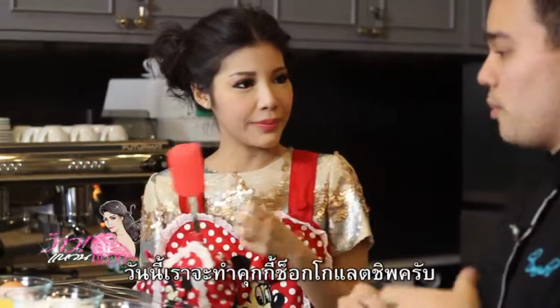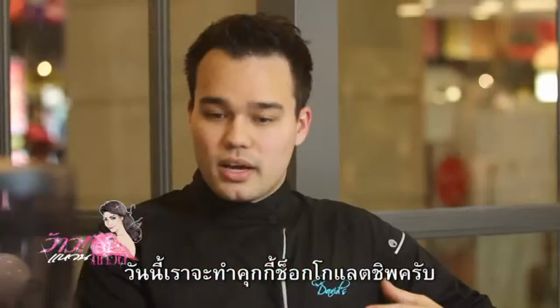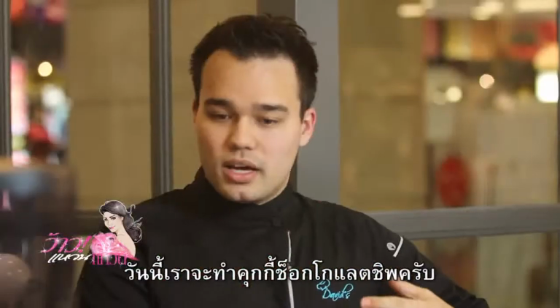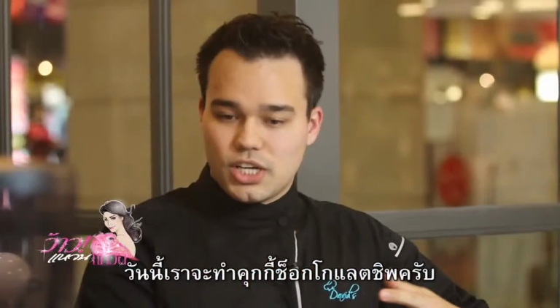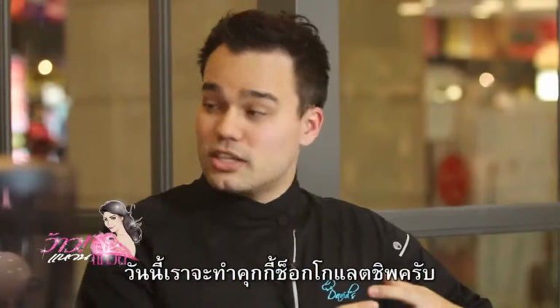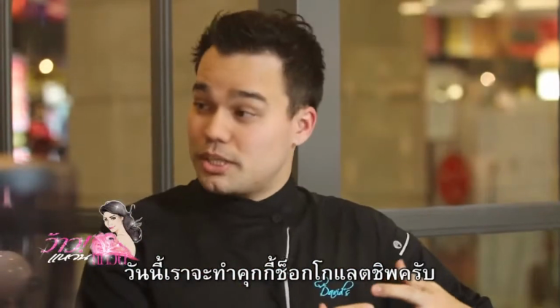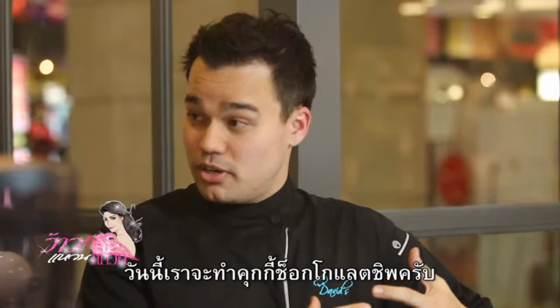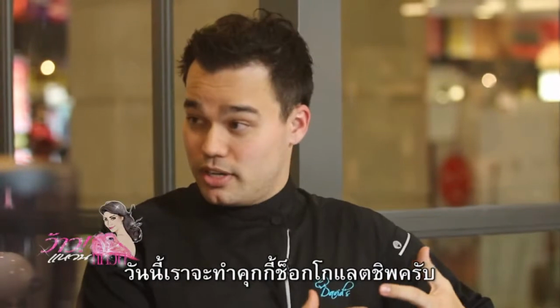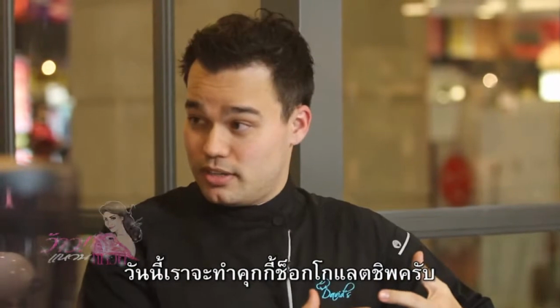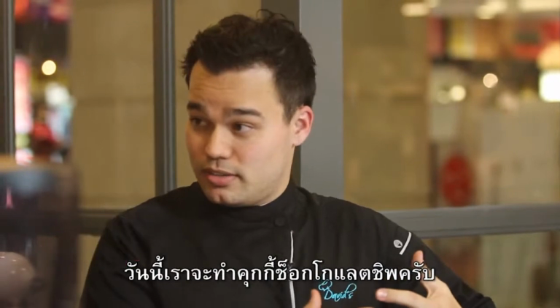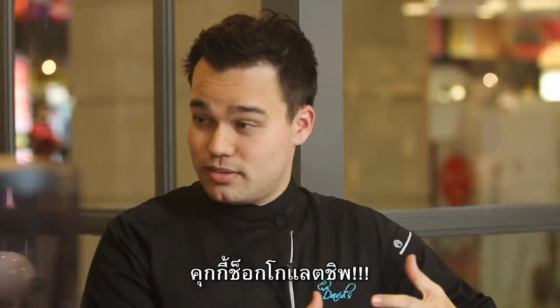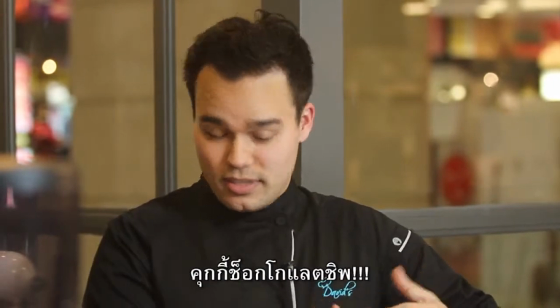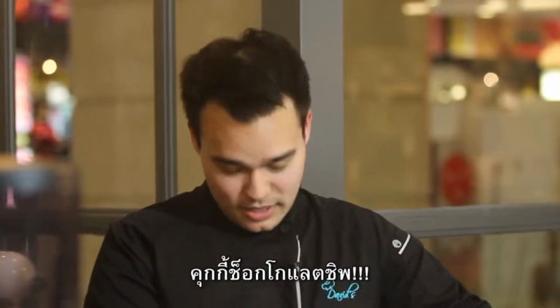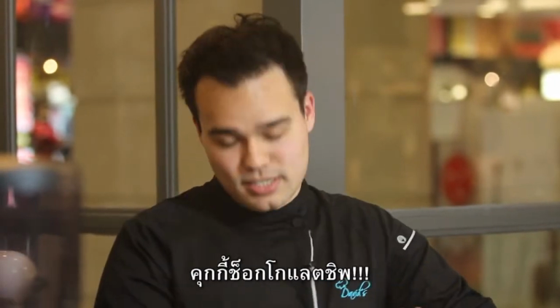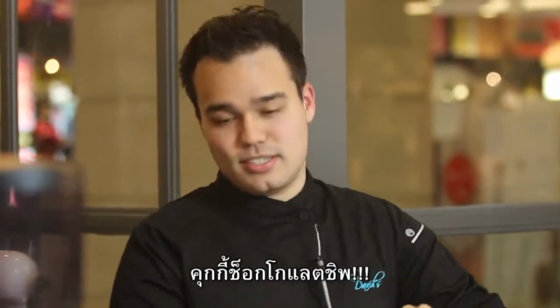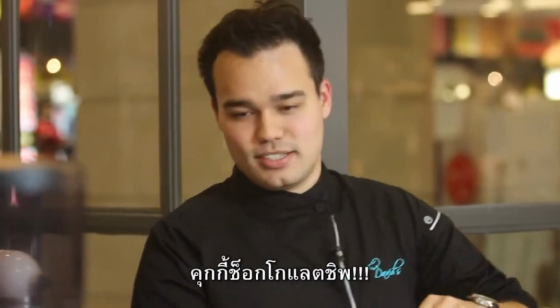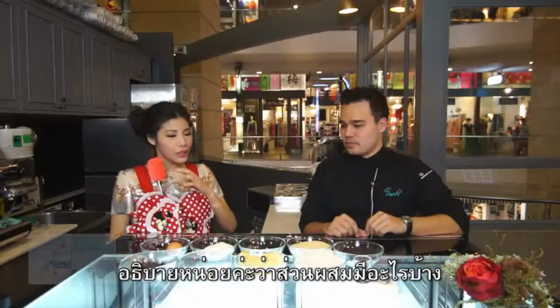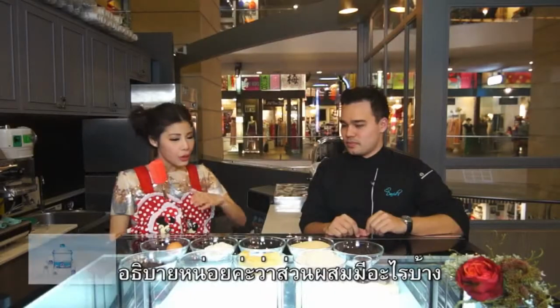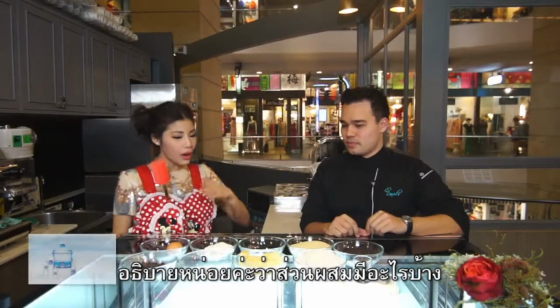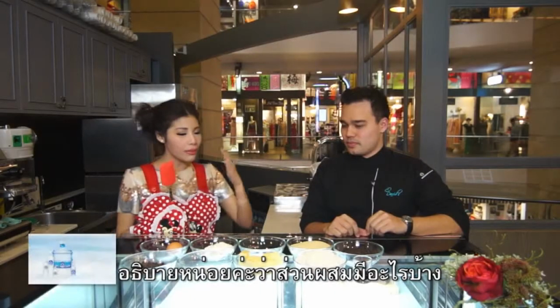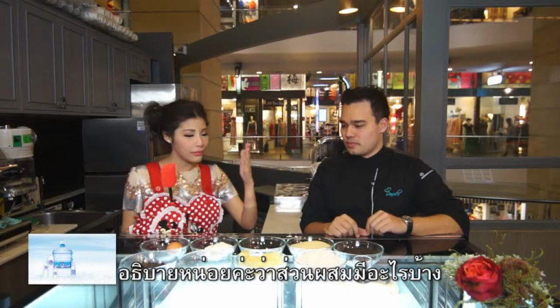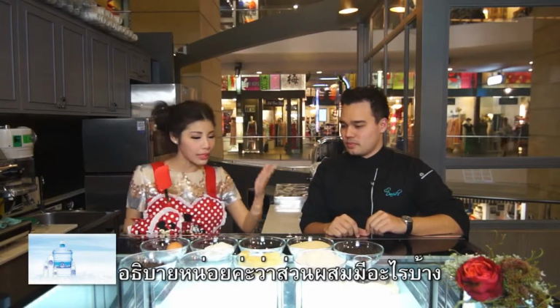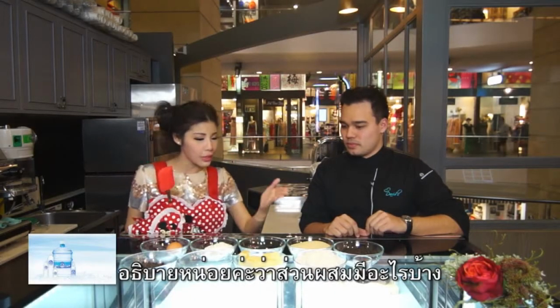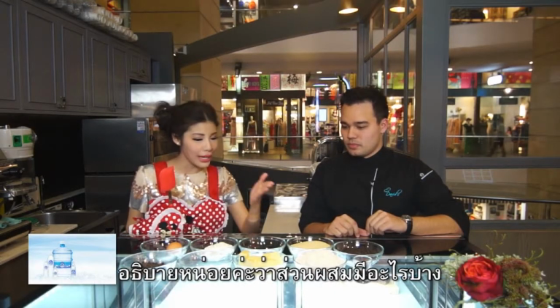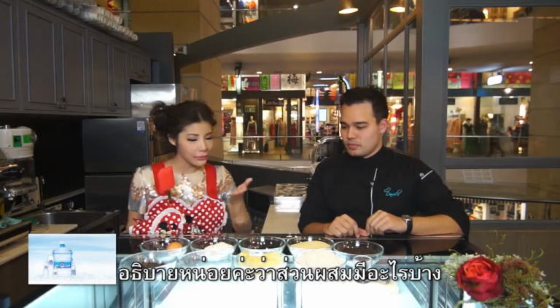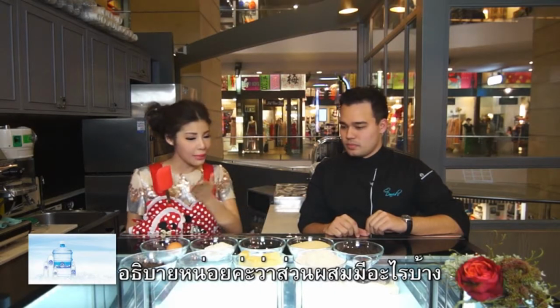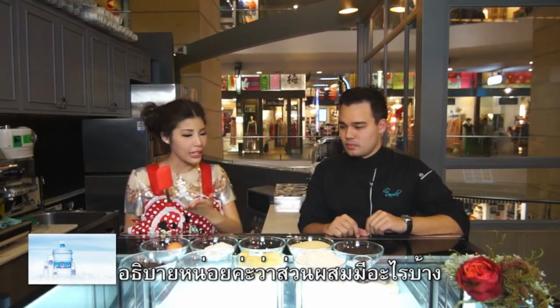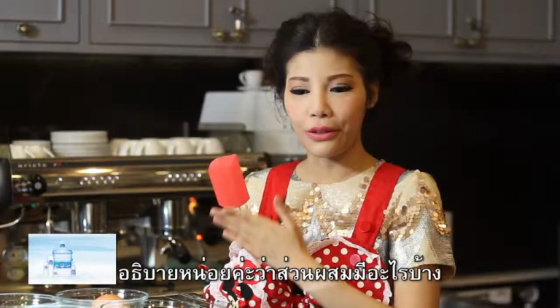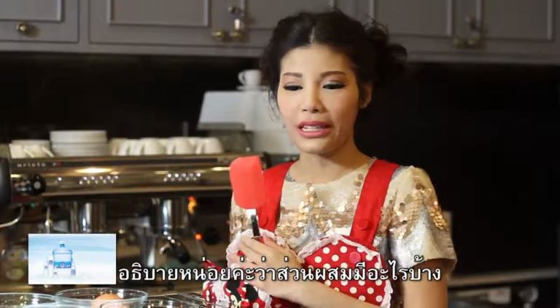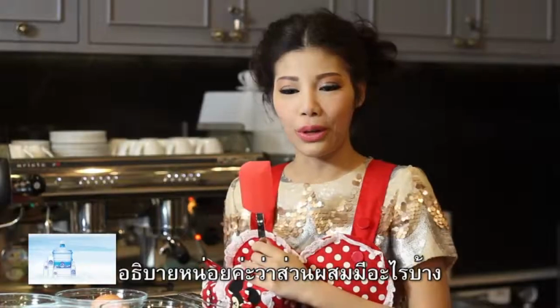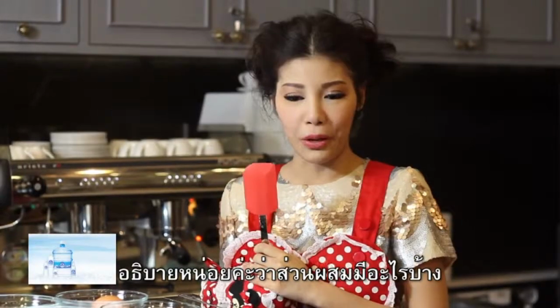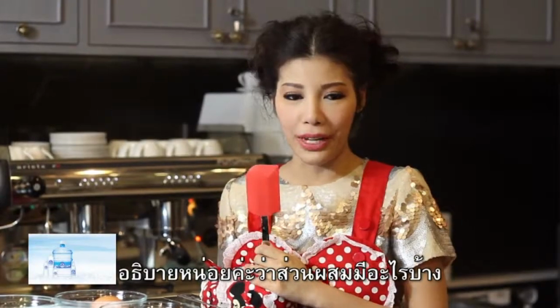So what is the cookie we're going to make today? We're going to make a chocolate chip cookie. So can you explain about the ingredients one by one?